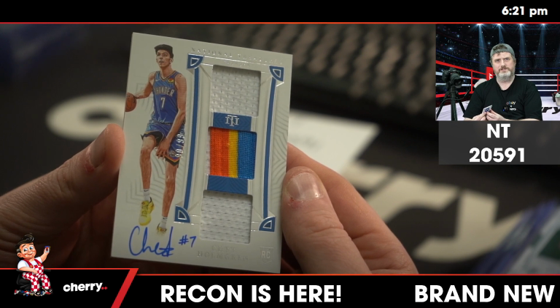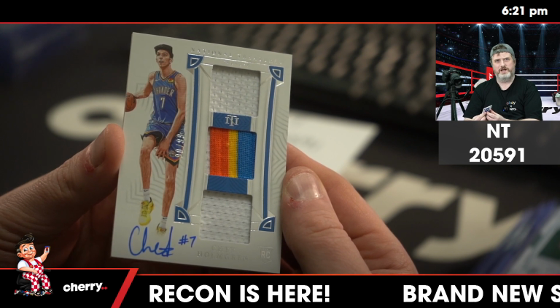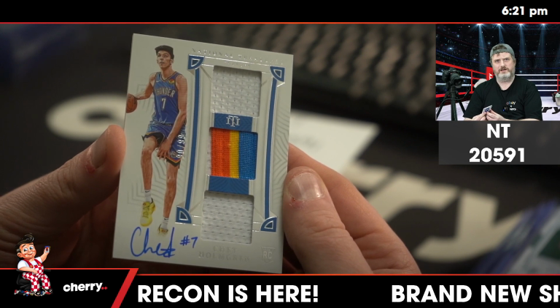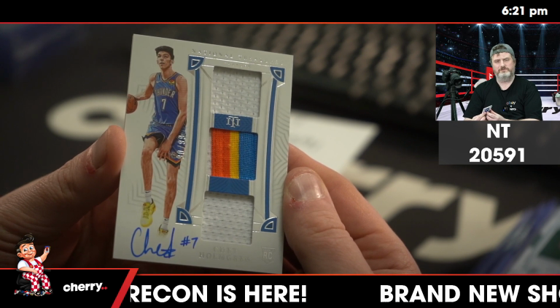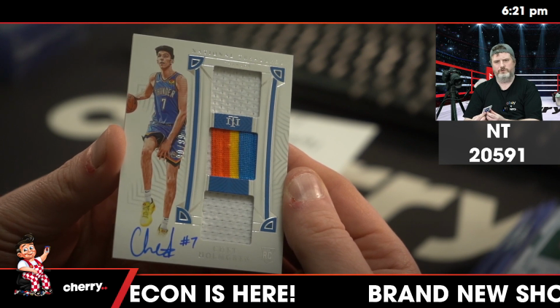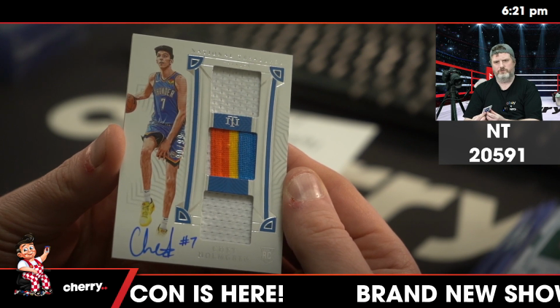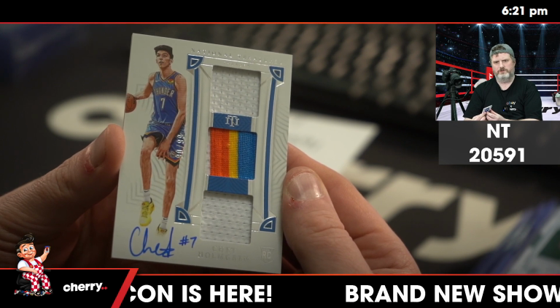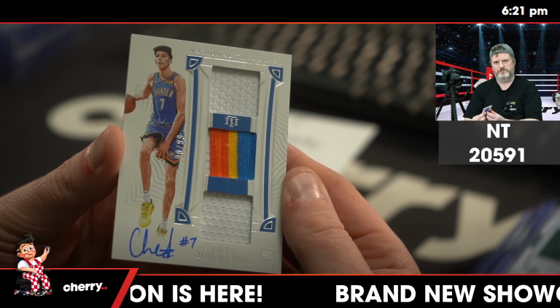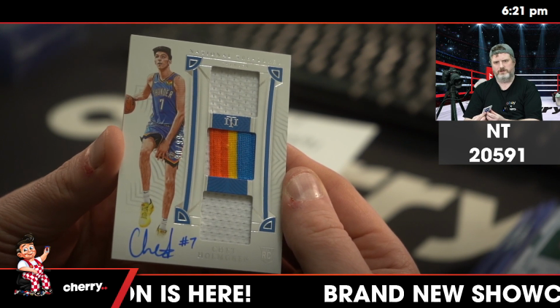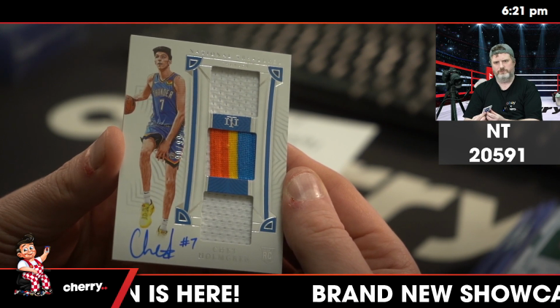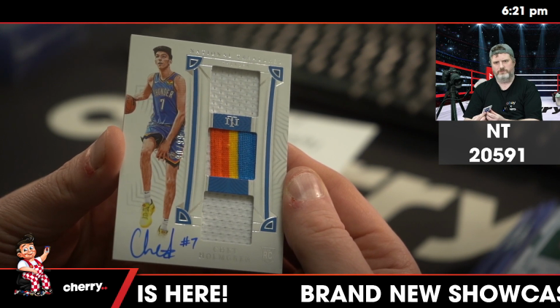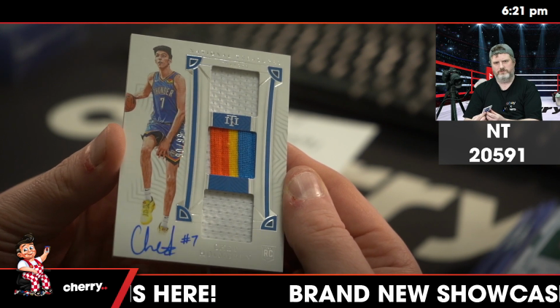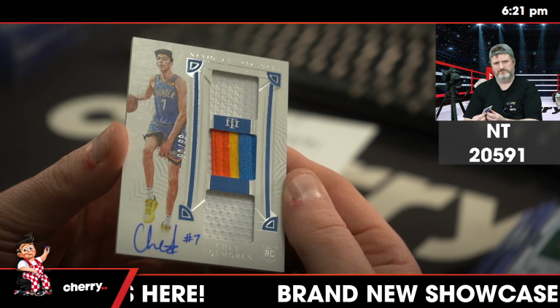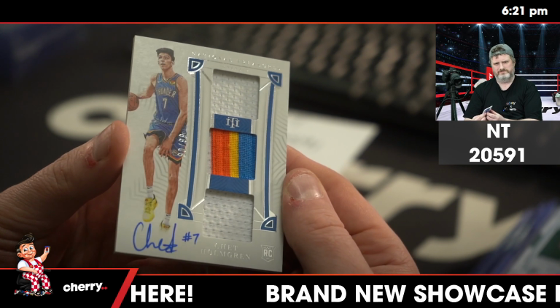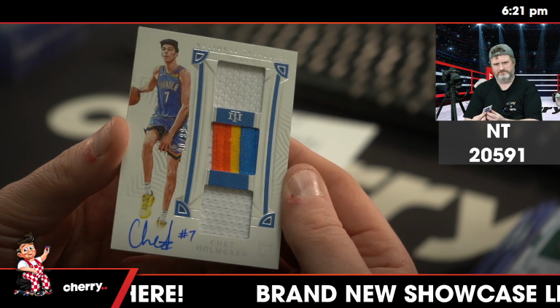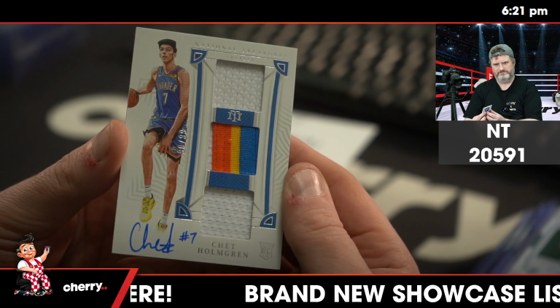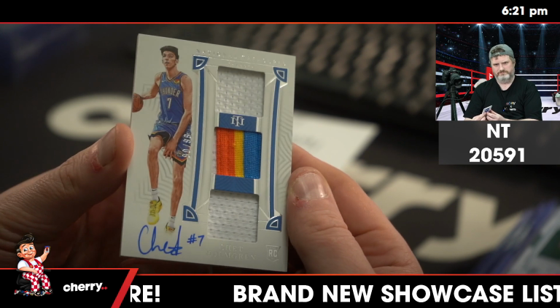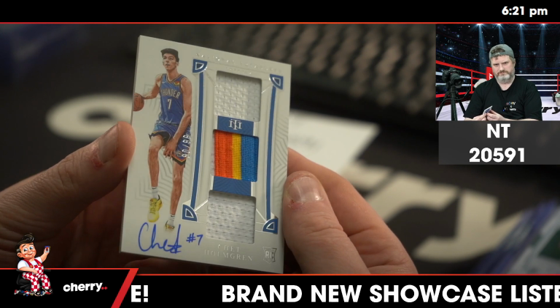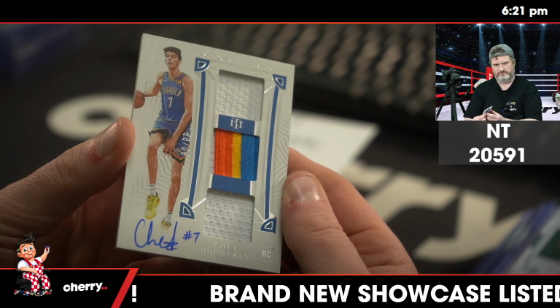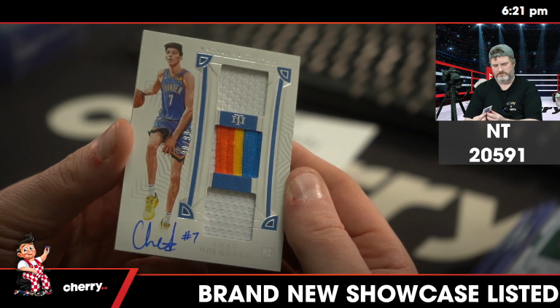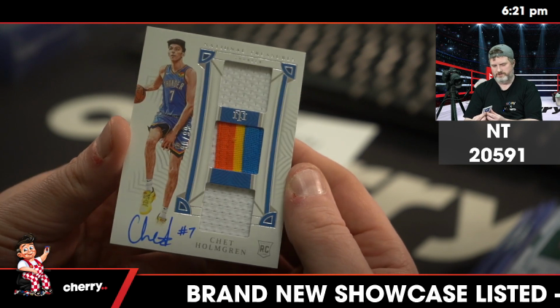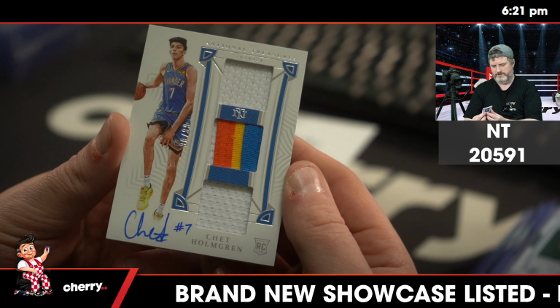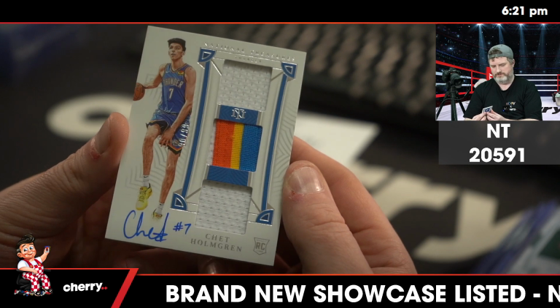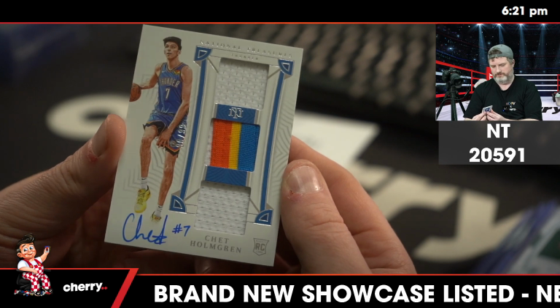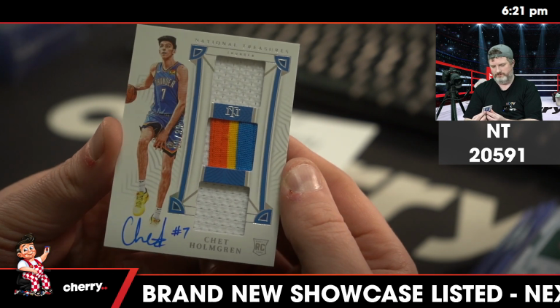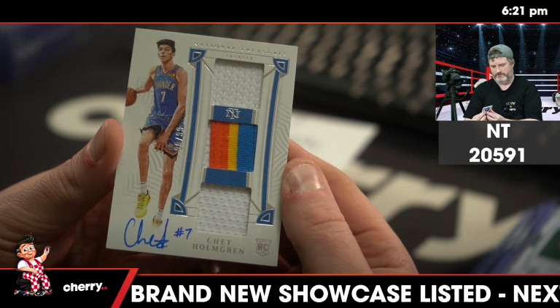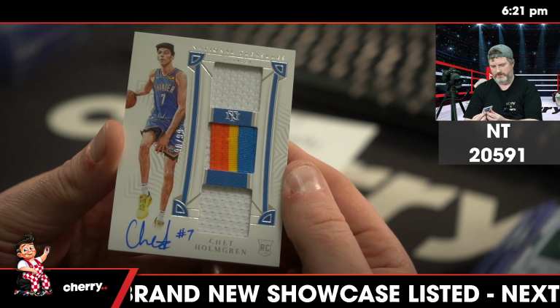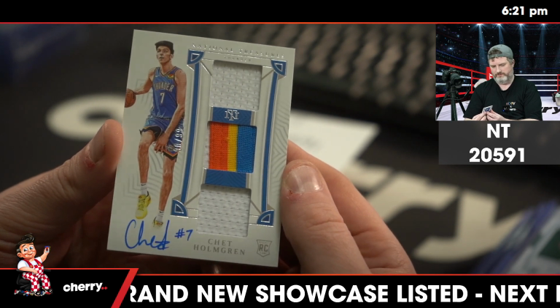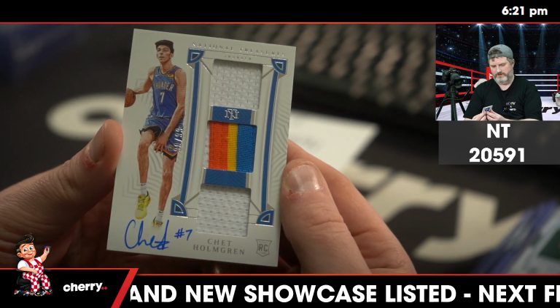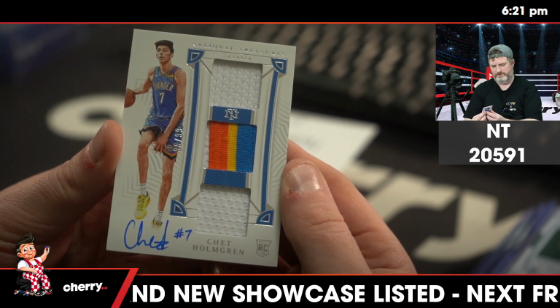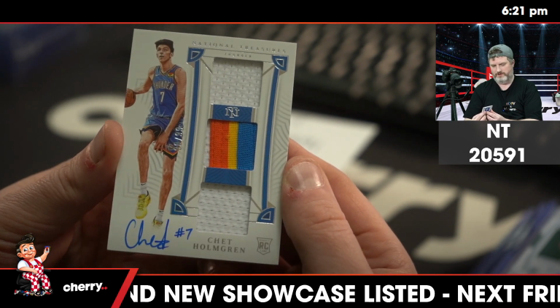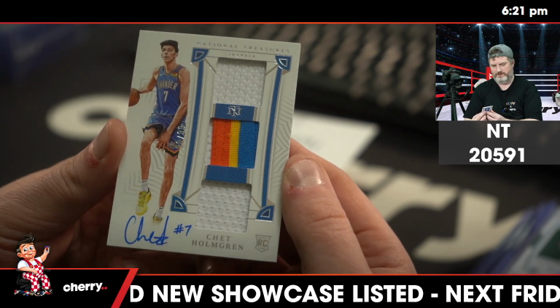Jack Liu. Jack Liu, congratulations to you sir — that is a very nice card.